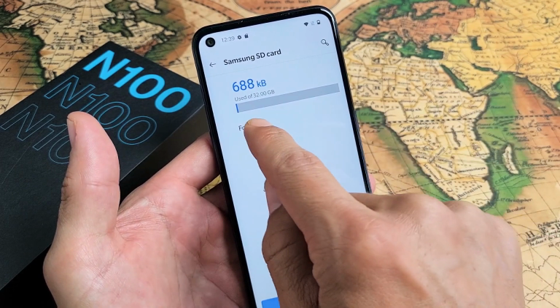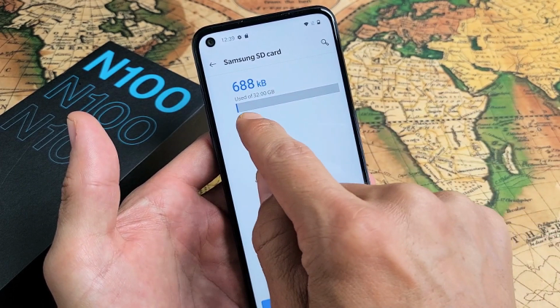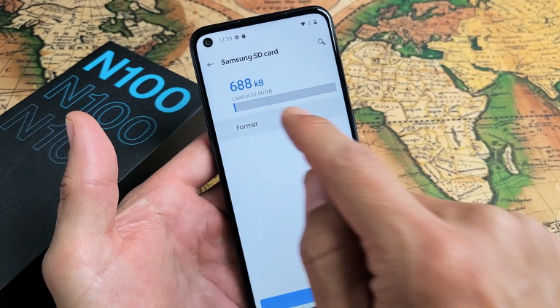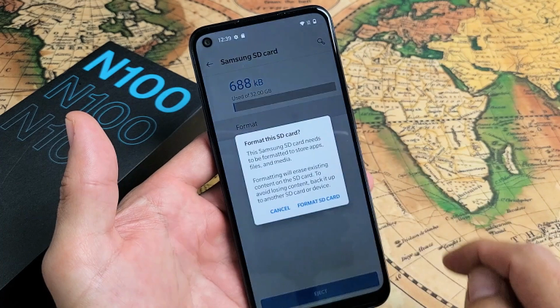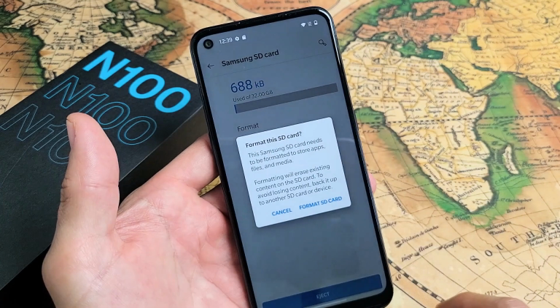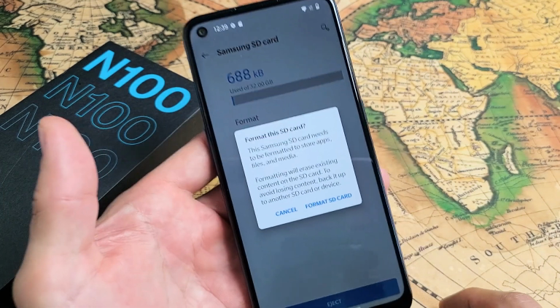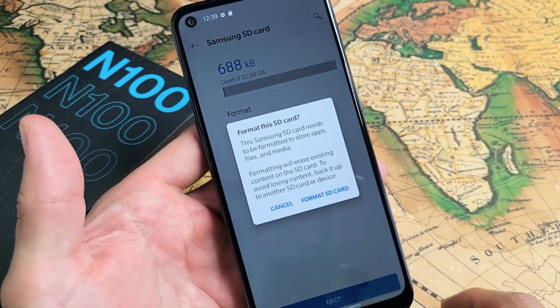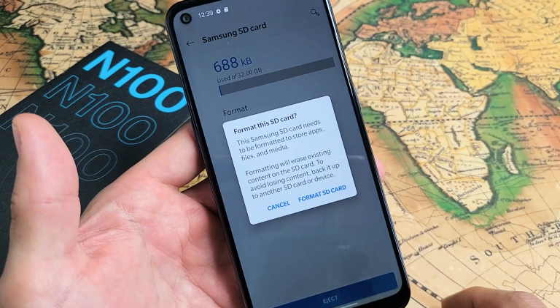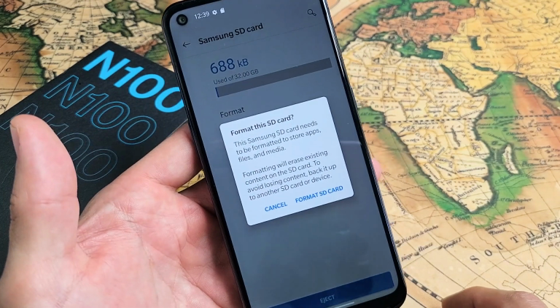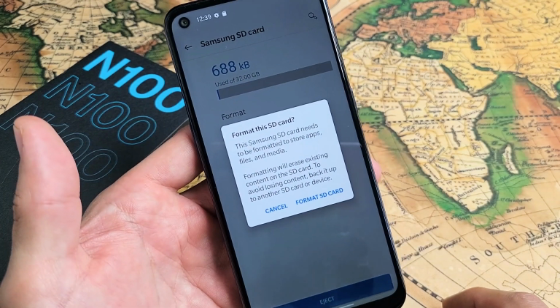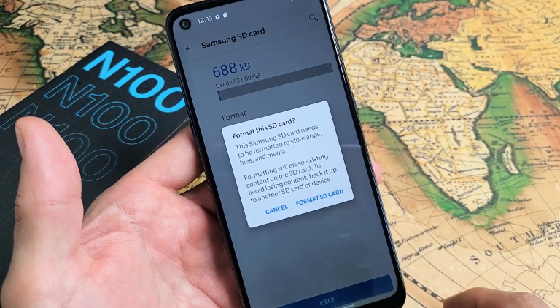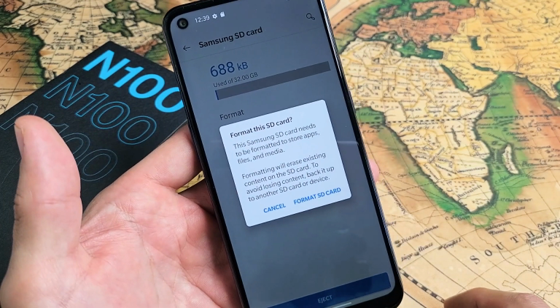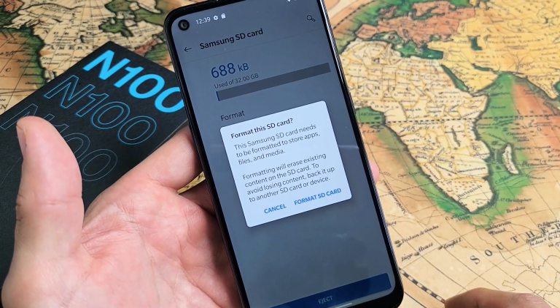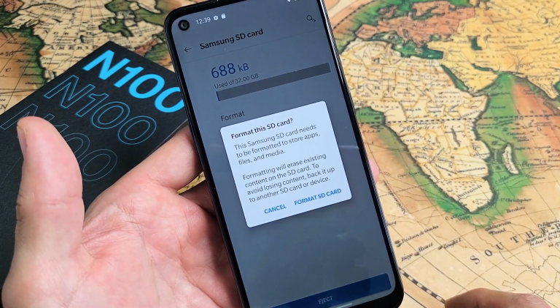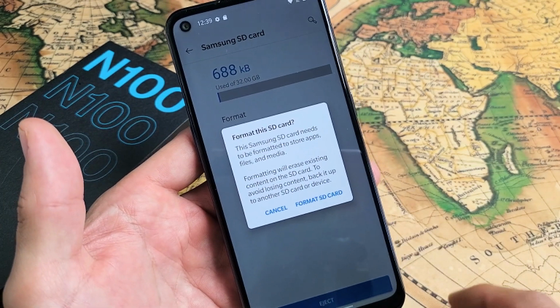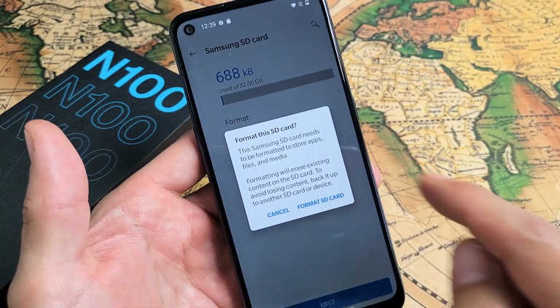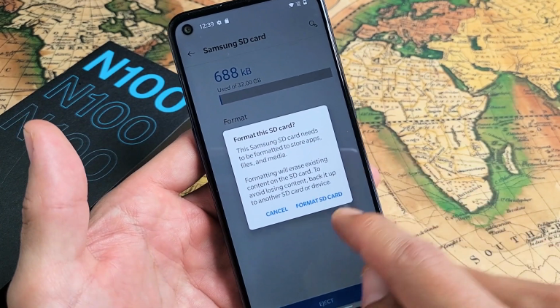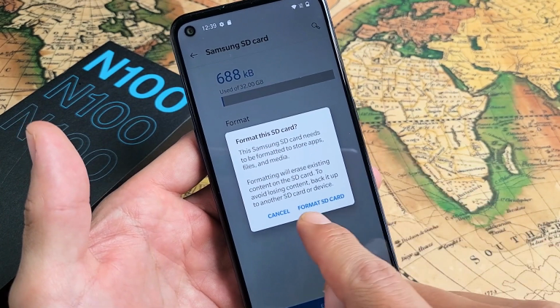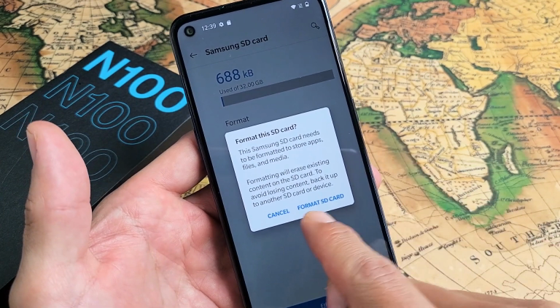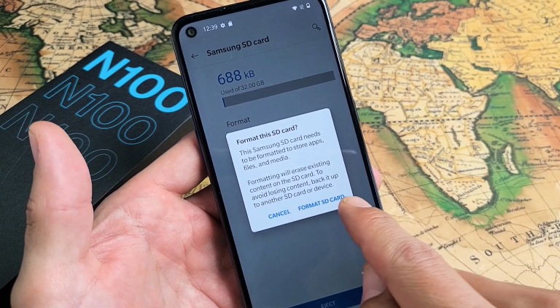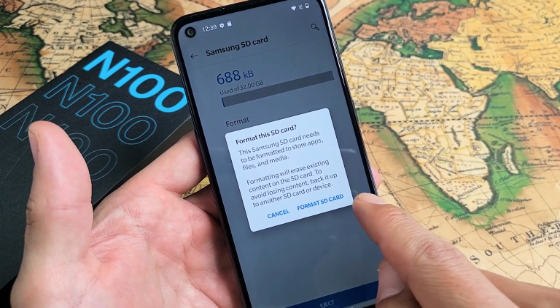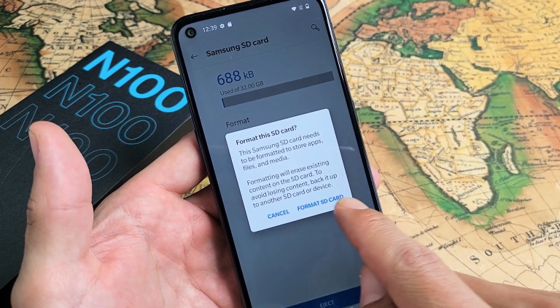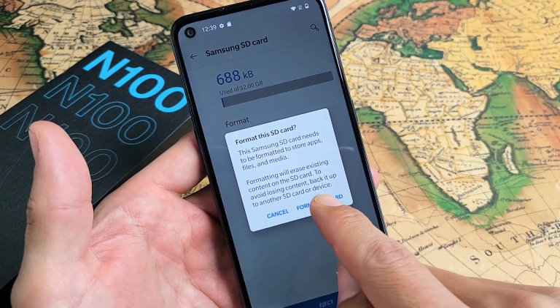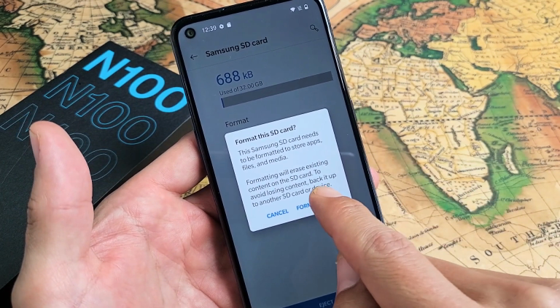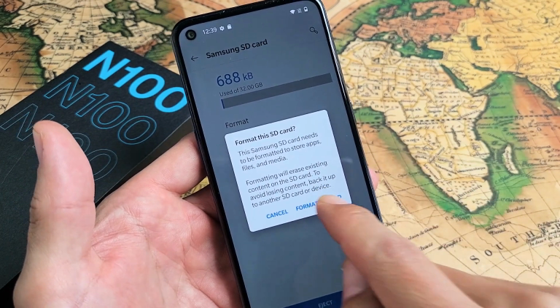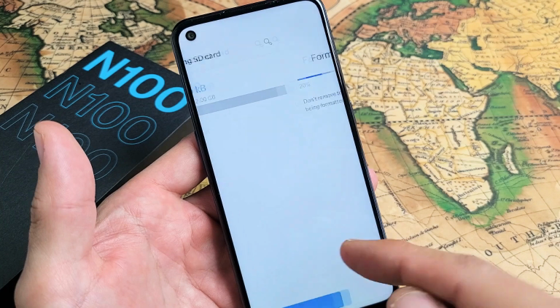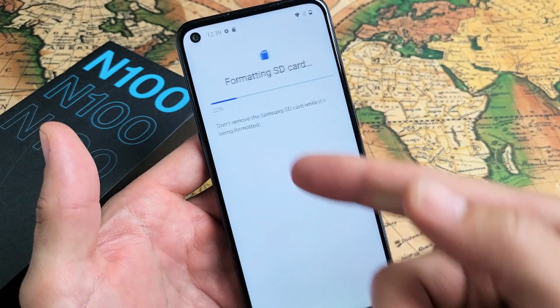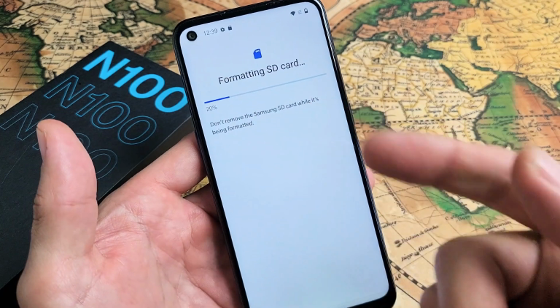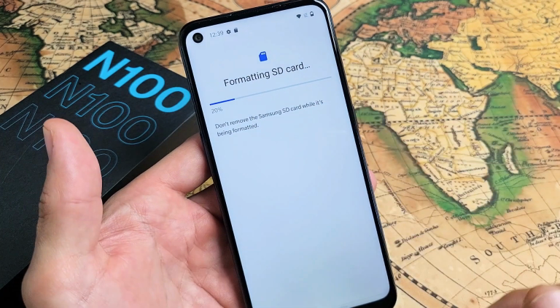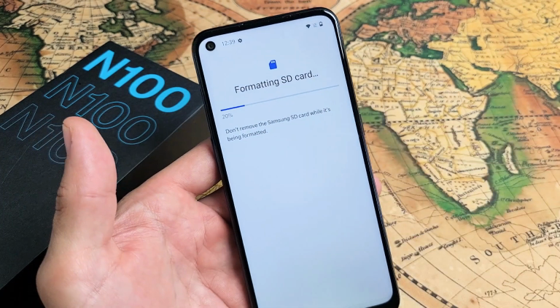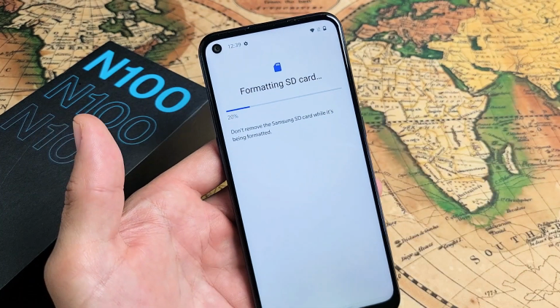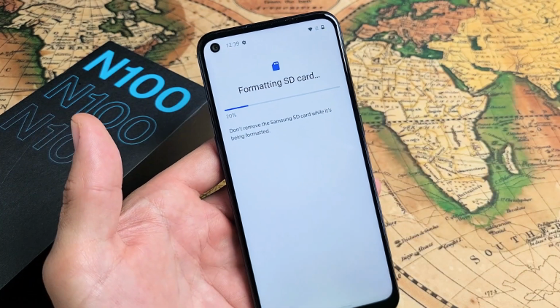If you want to proceed with the format it's right here — go ahead and tap on that. You get a message that says format this SD card, so tap format SD card. This will take about 10 seconds.